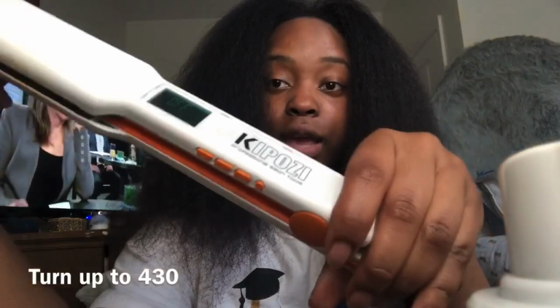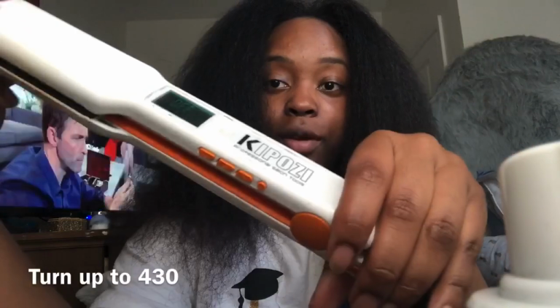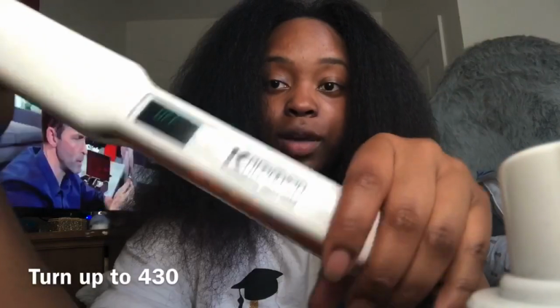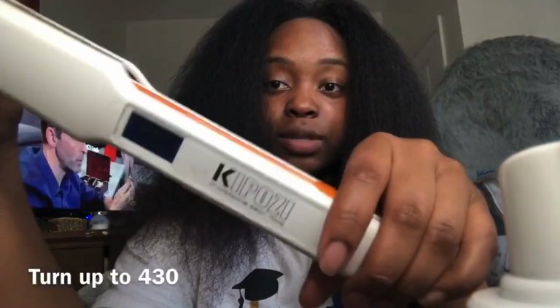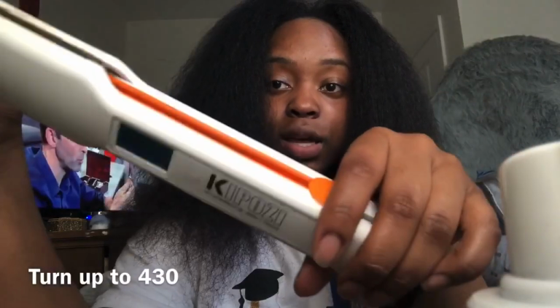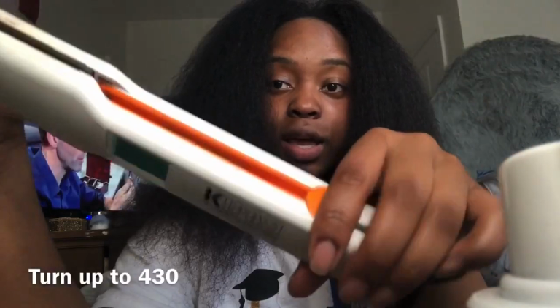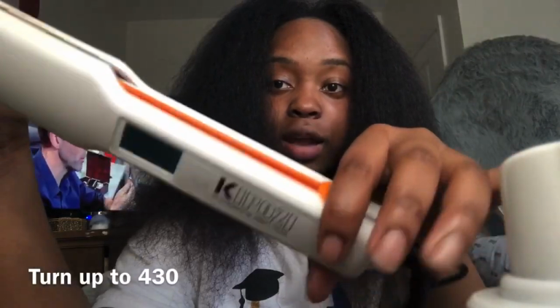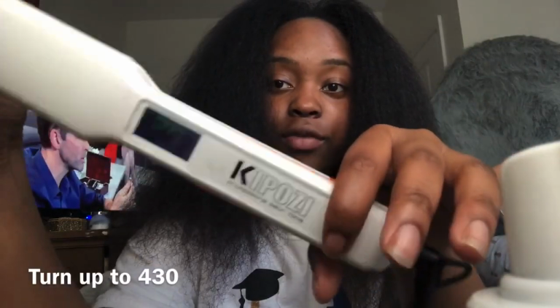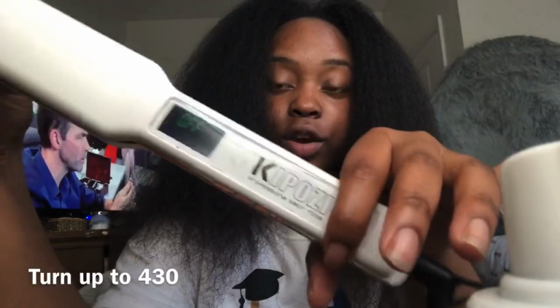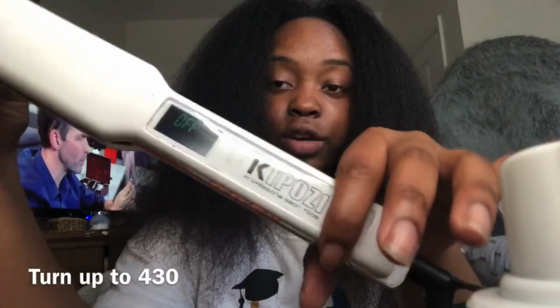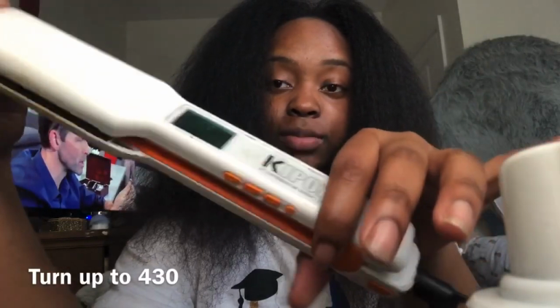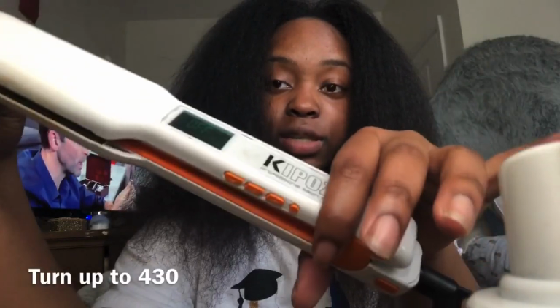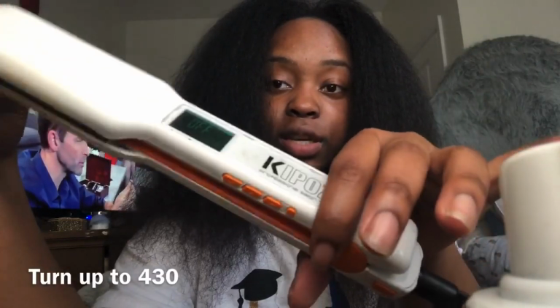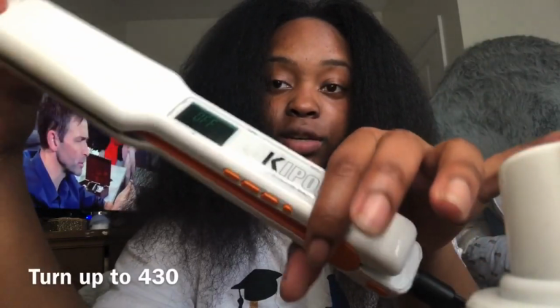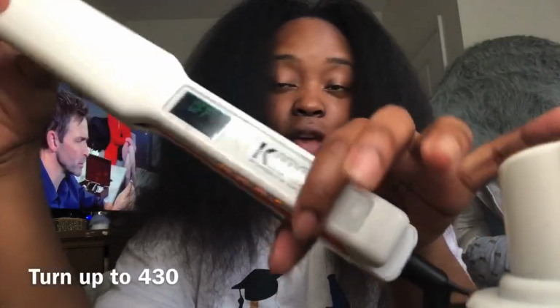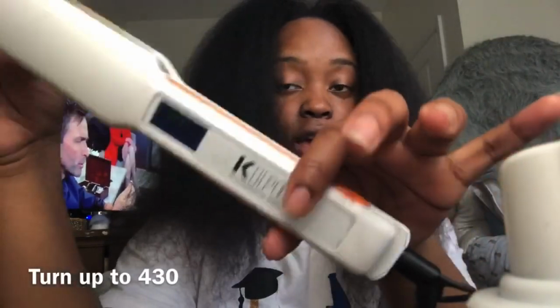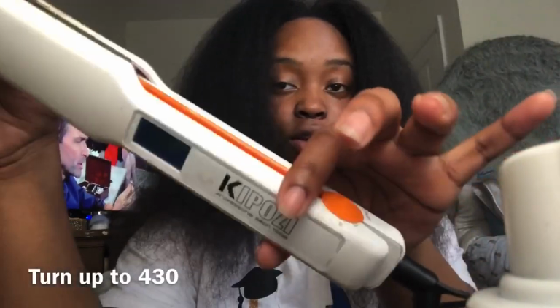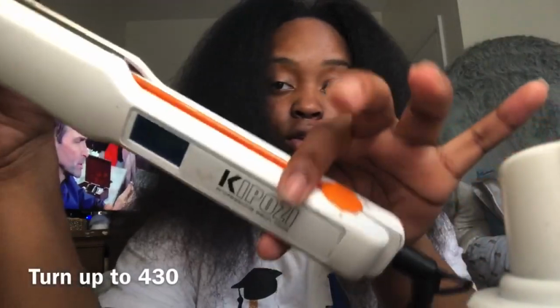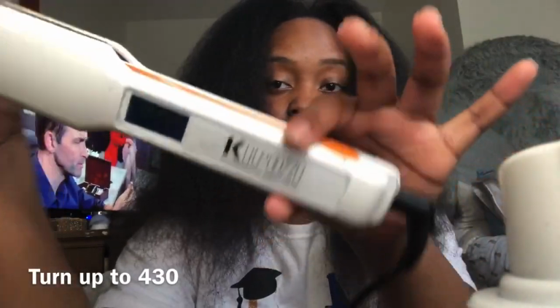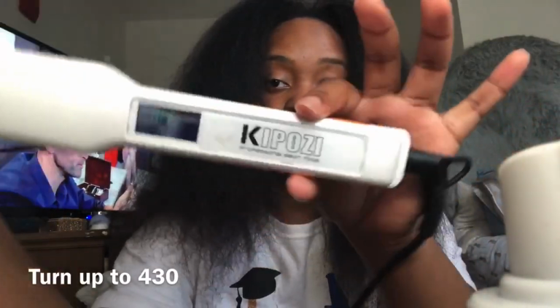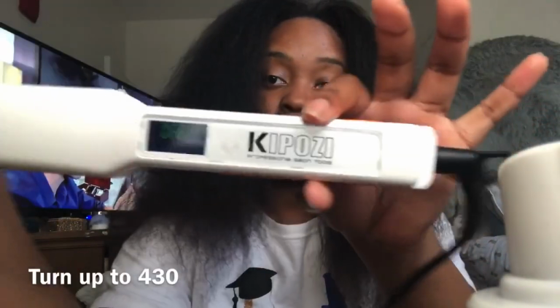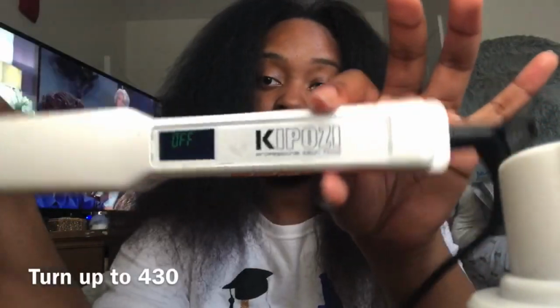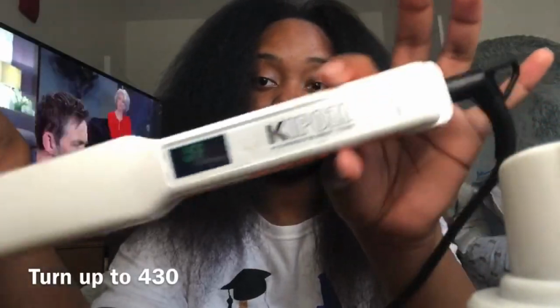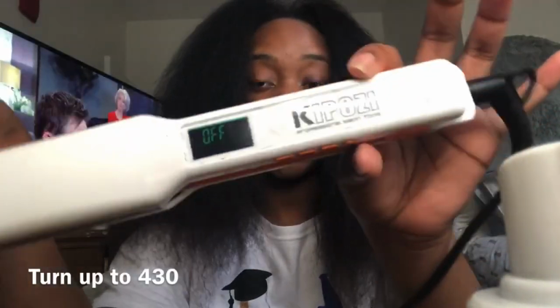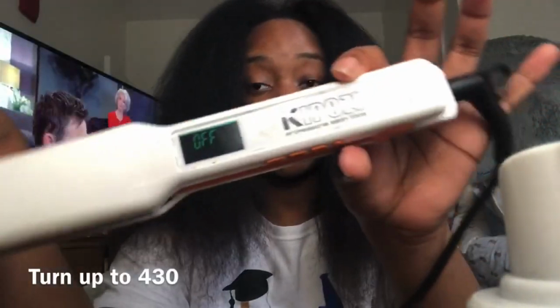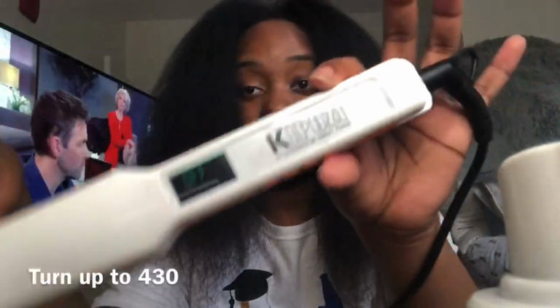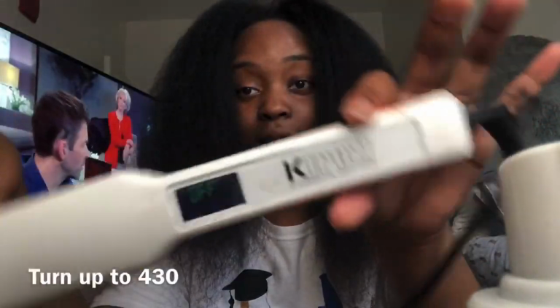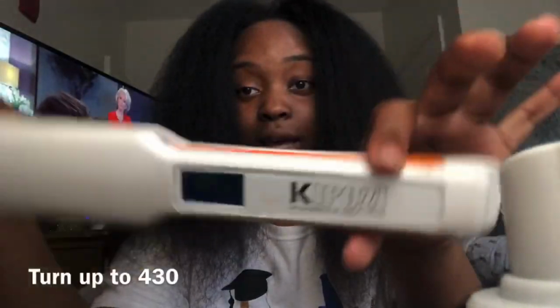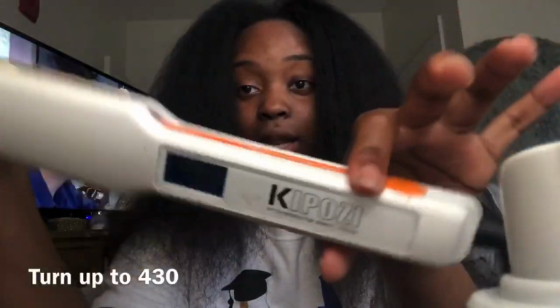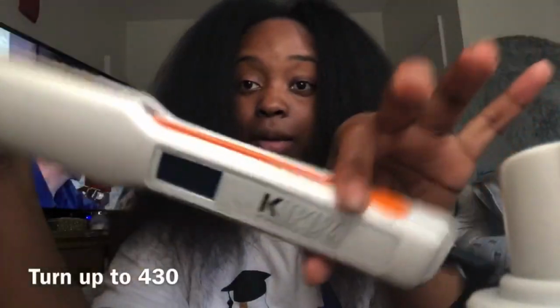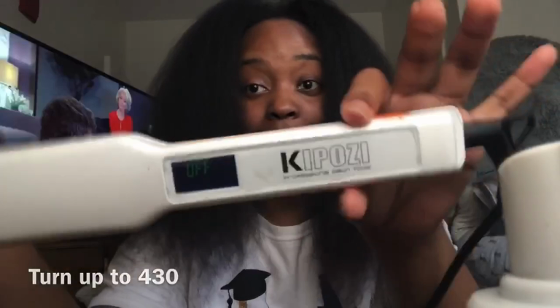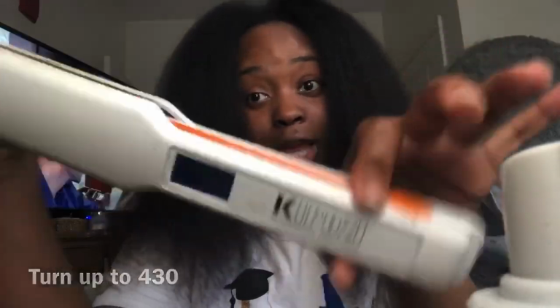It came off Amazon — I got it as a Christmas gift. I don't know how much they cost, but I can link it in the bio.